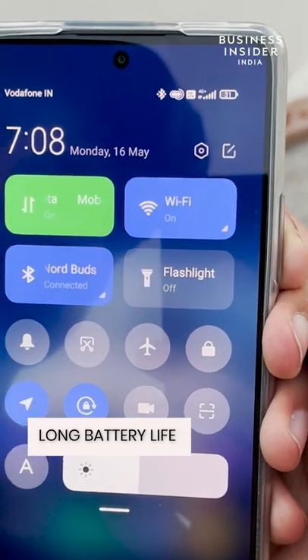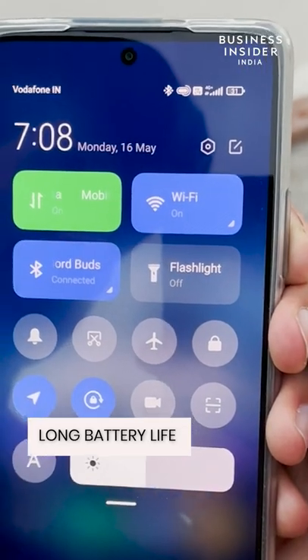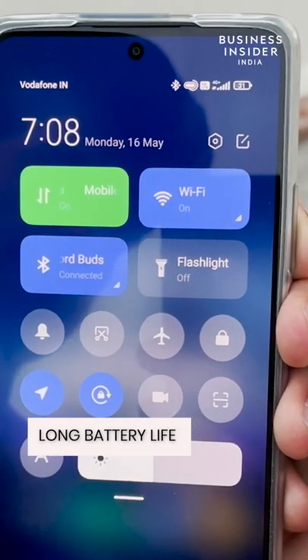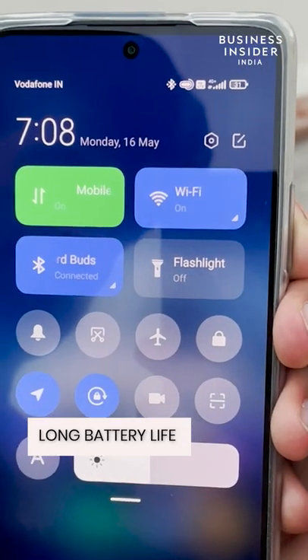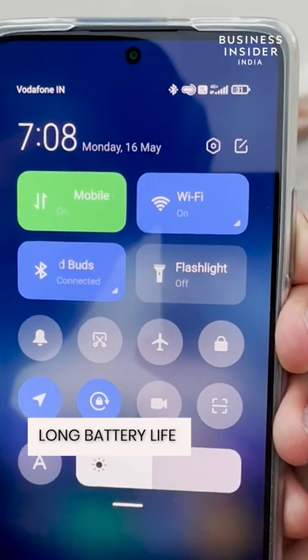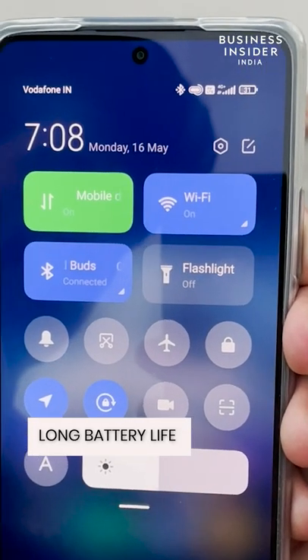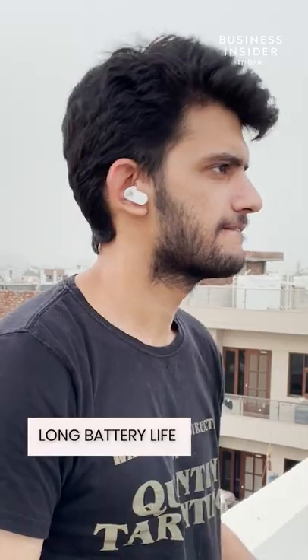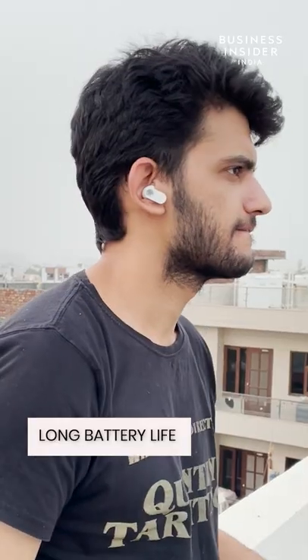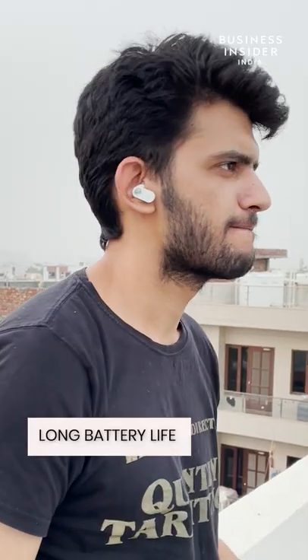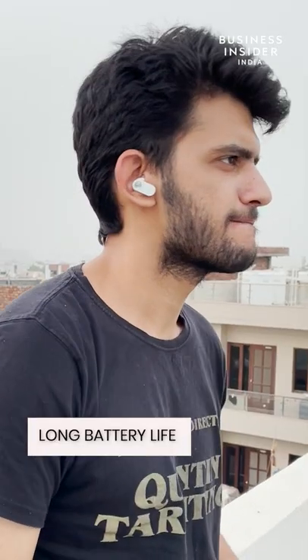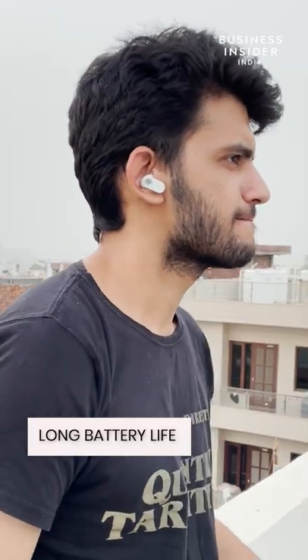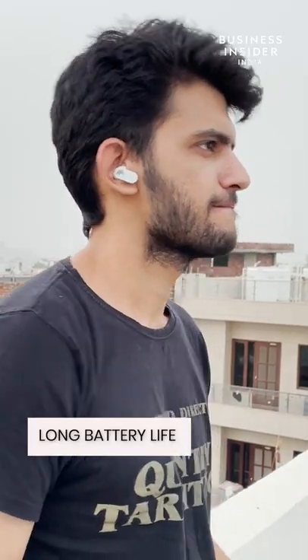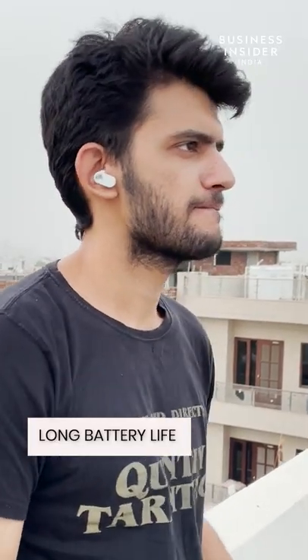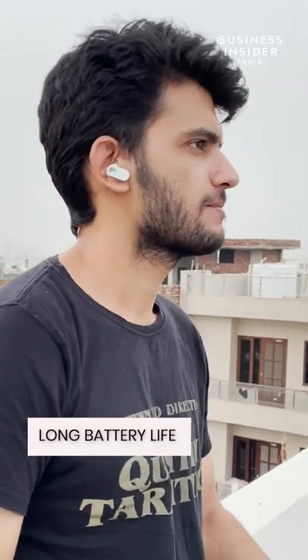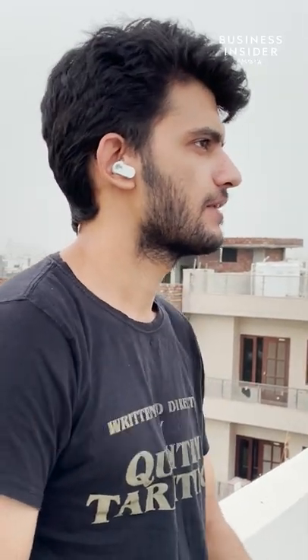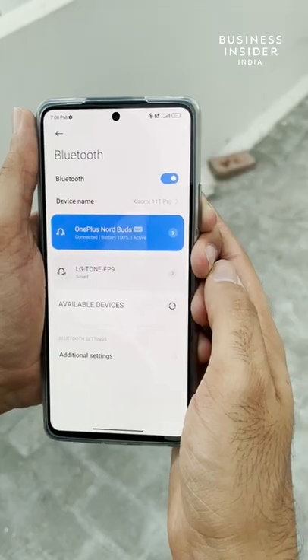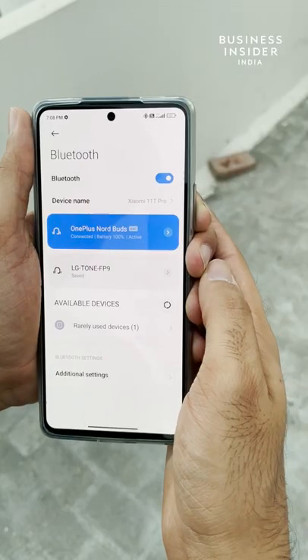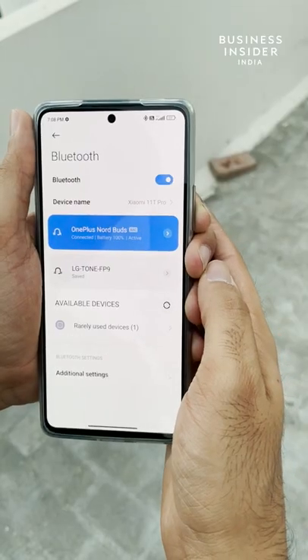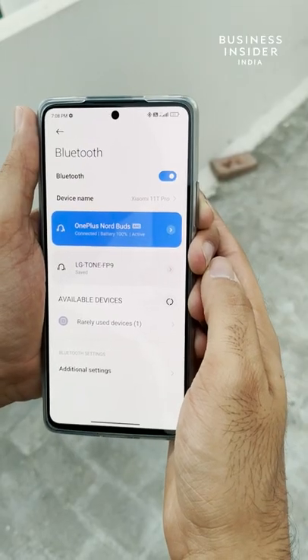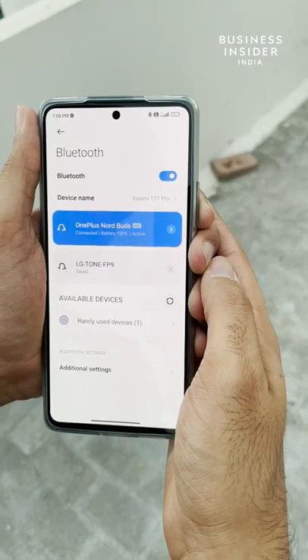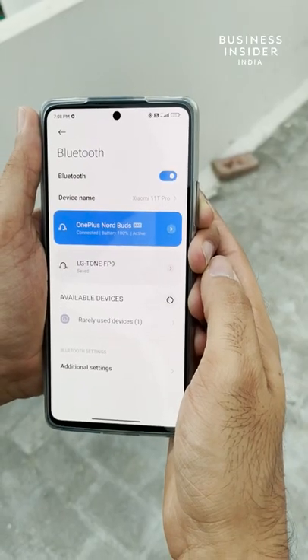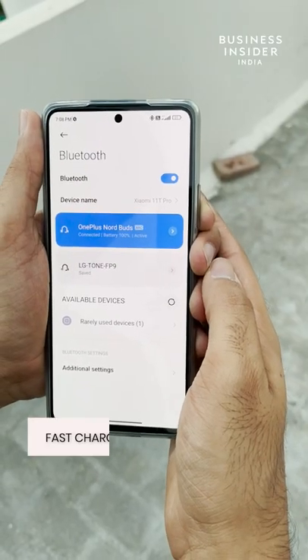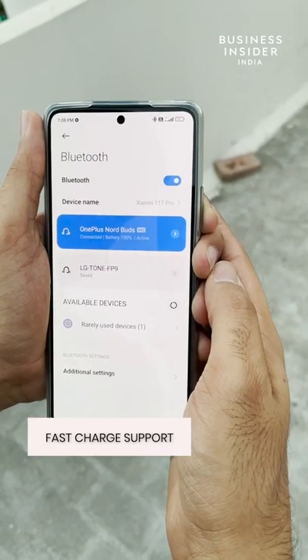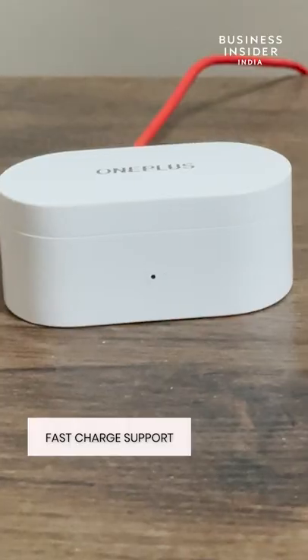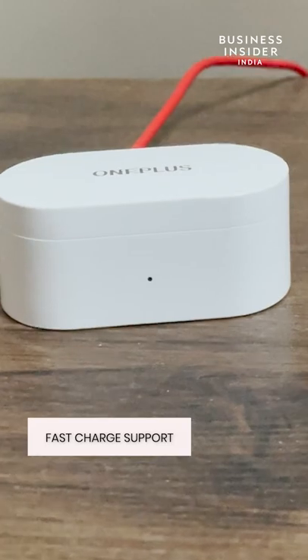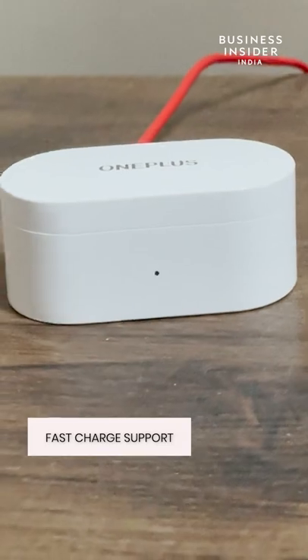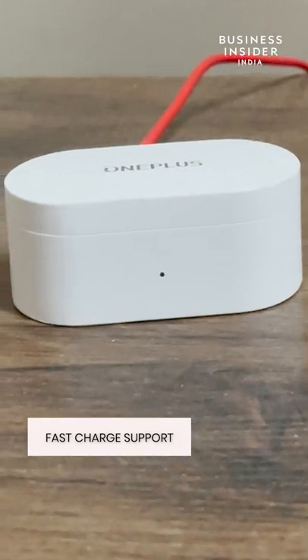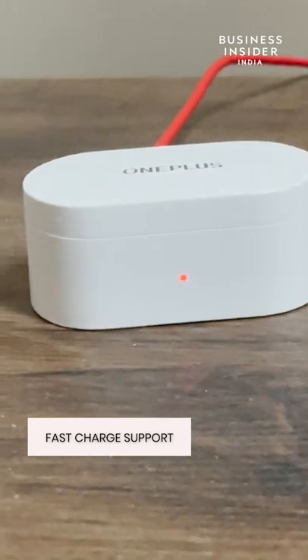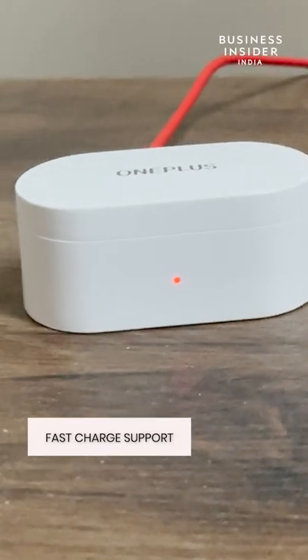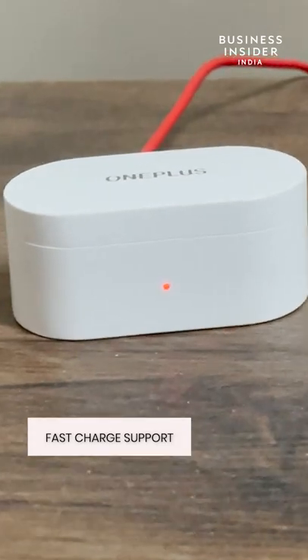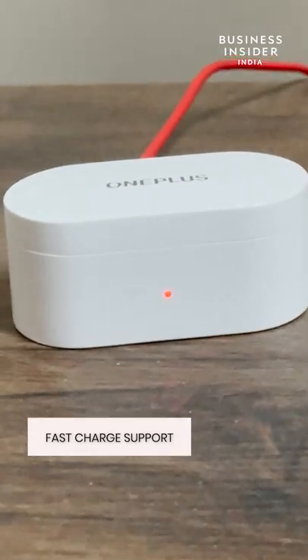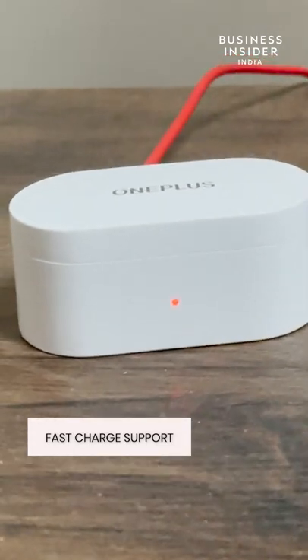The battery on Nord Buds is solid. The Buds by themselves give about 5 hours of backup and the case provides 4 full charges. It also supports fast charging.